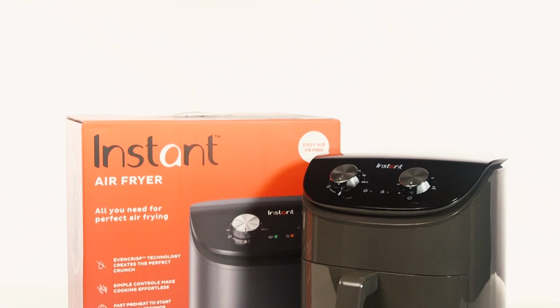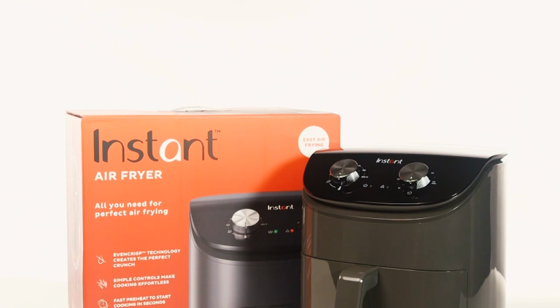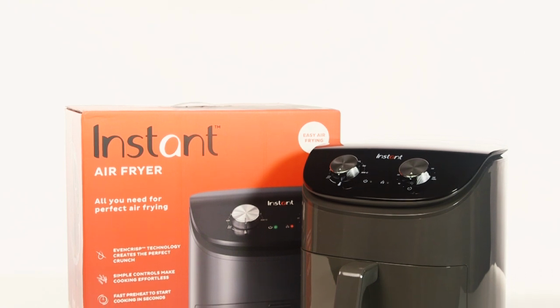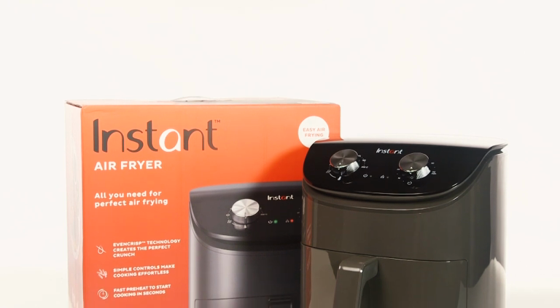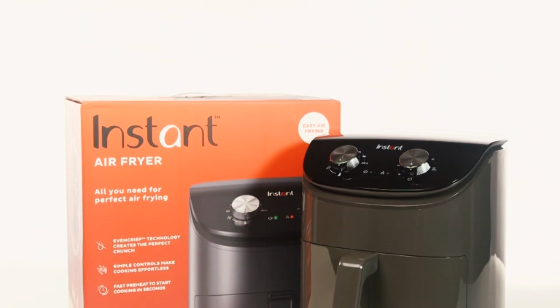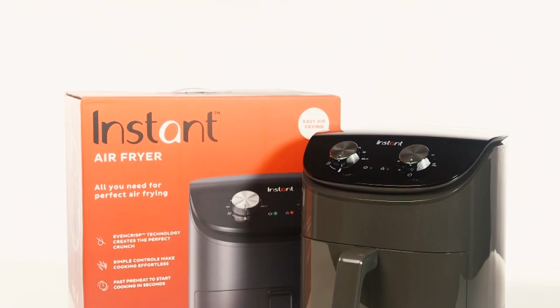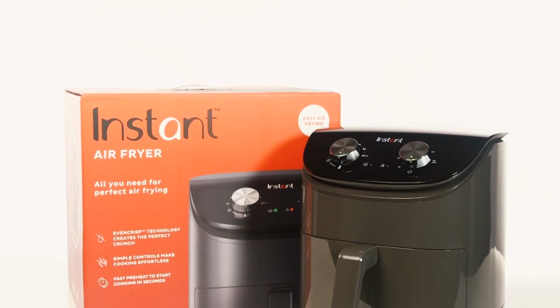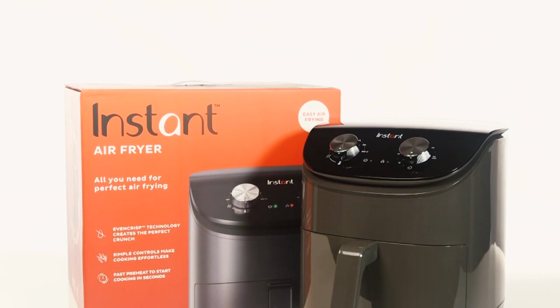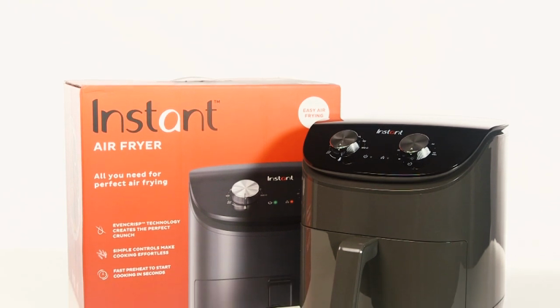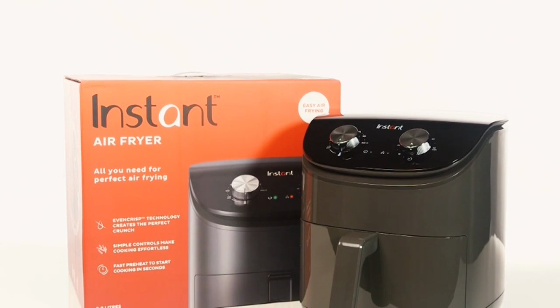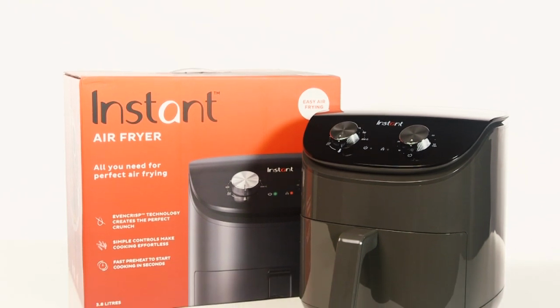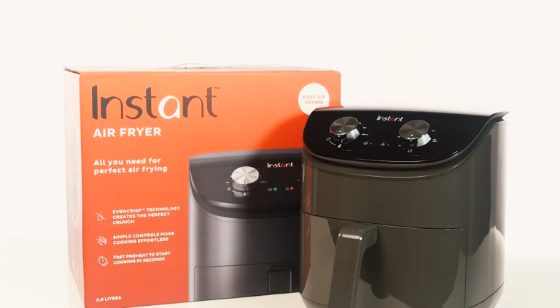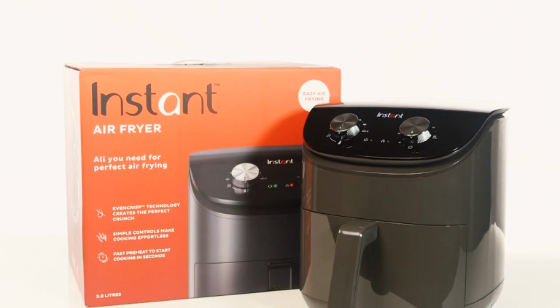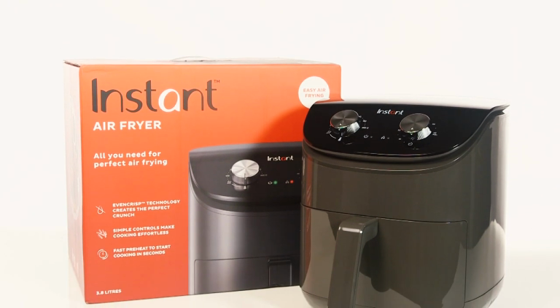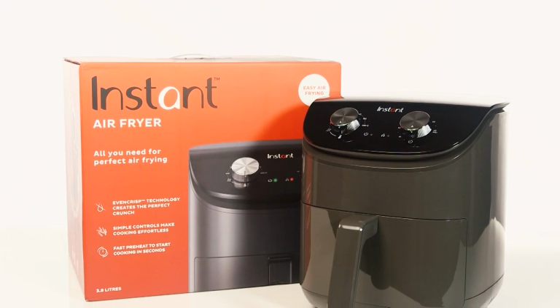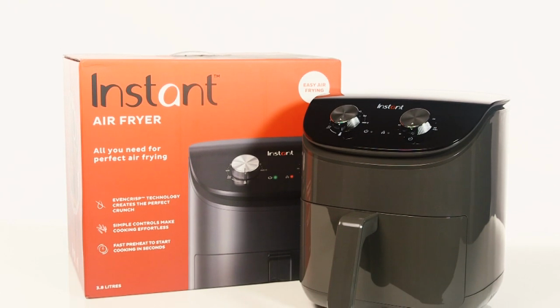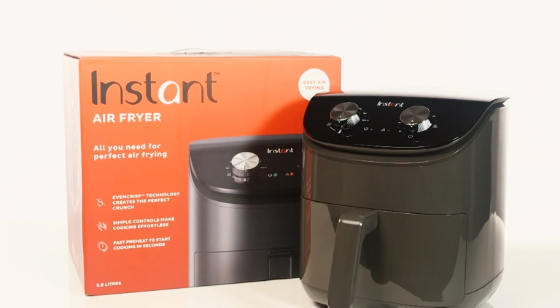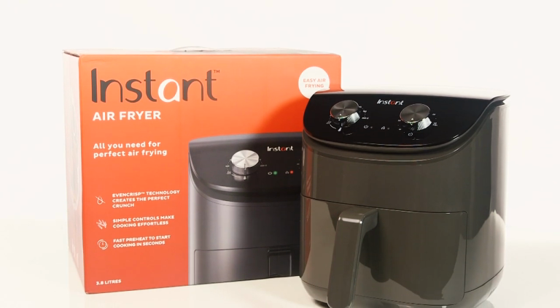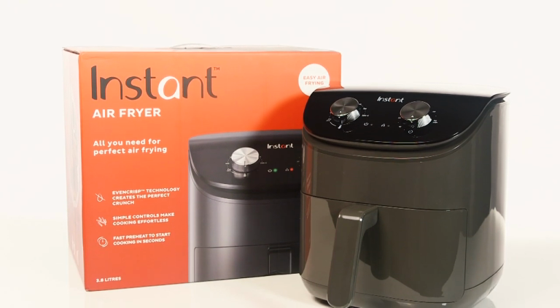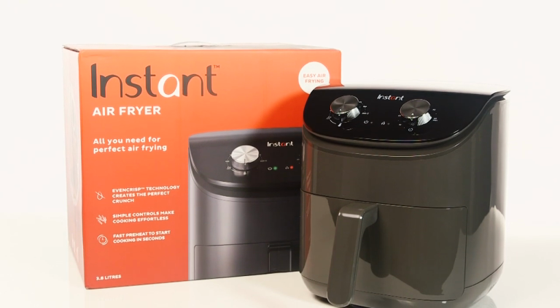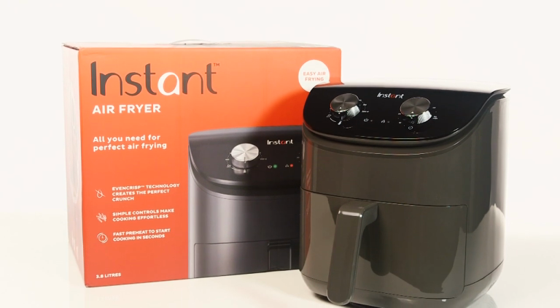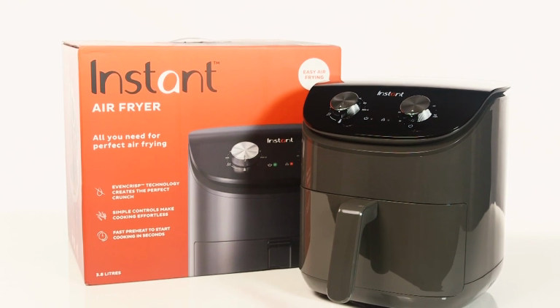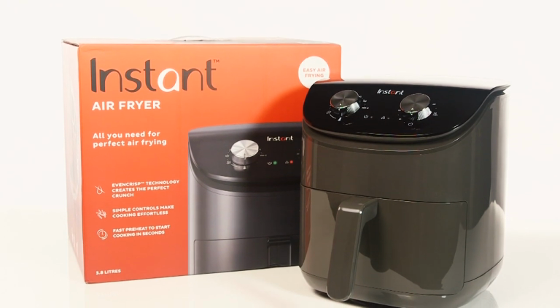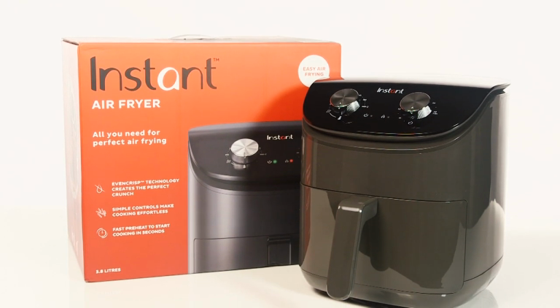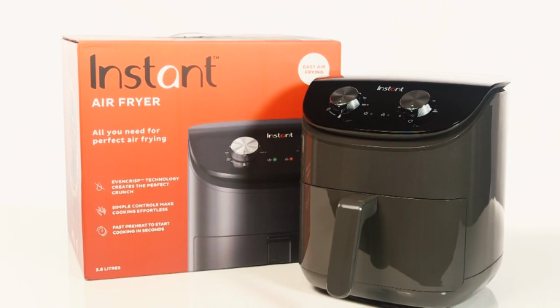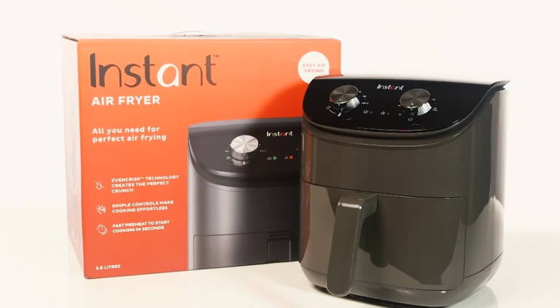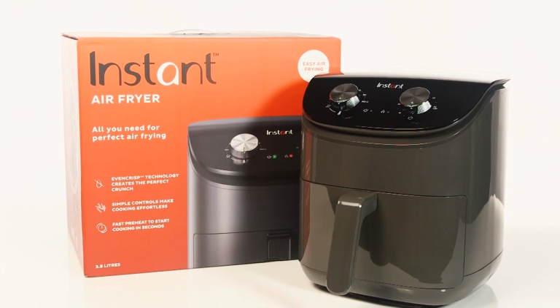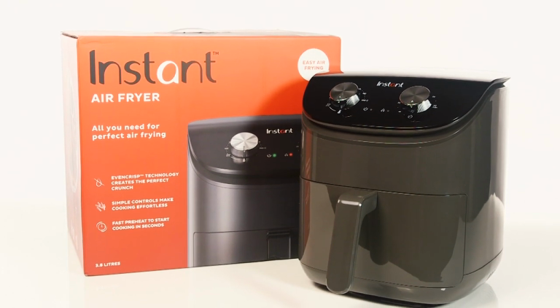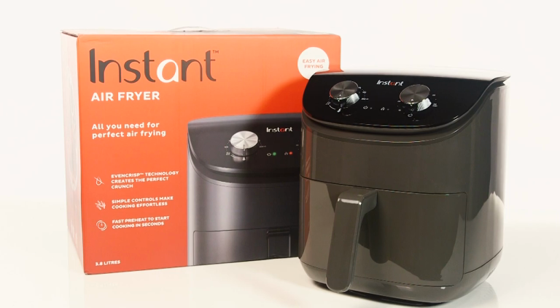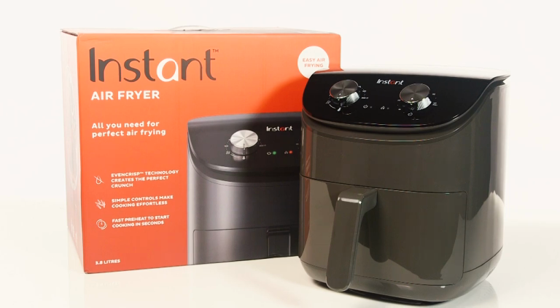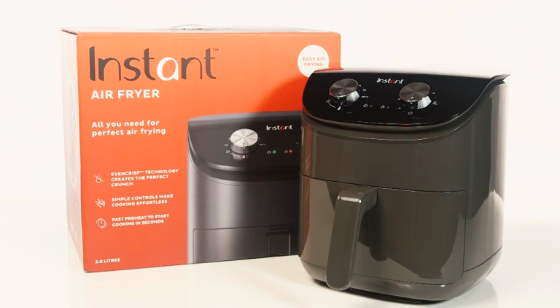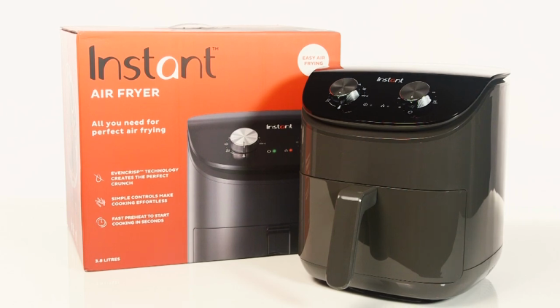In this Argos support video we will show you how to set up and use an instant air fryer.